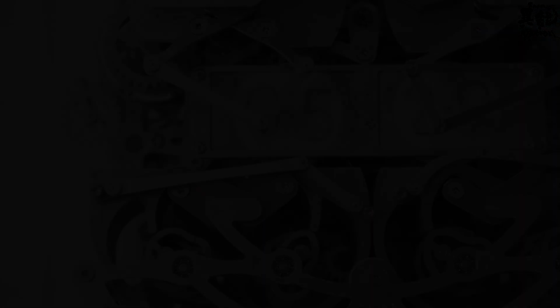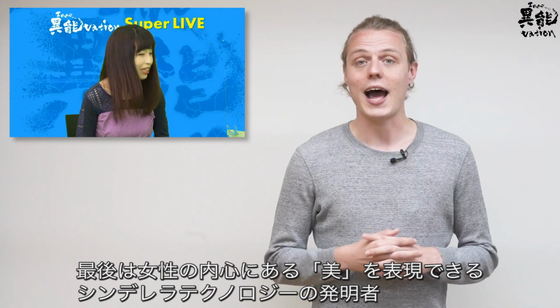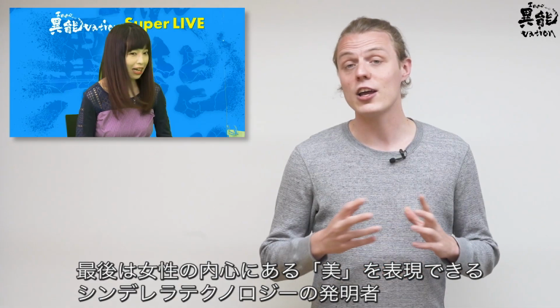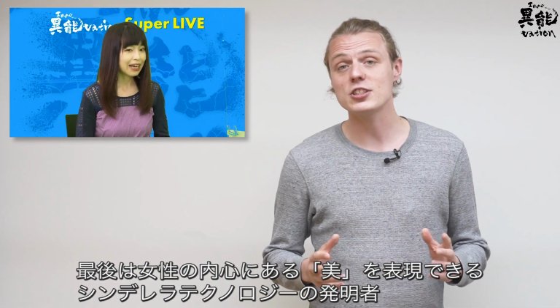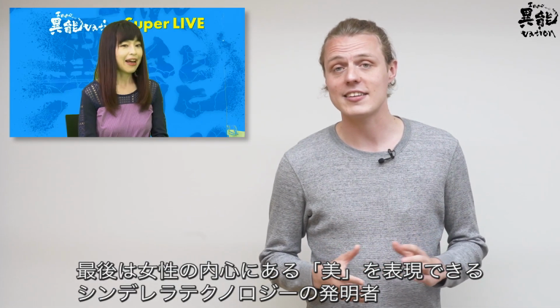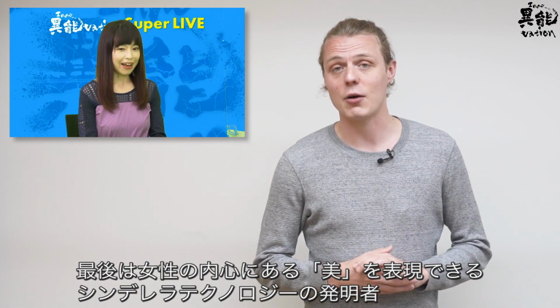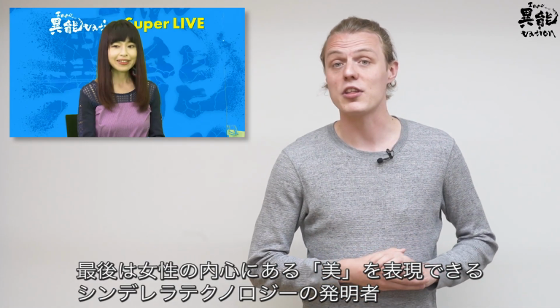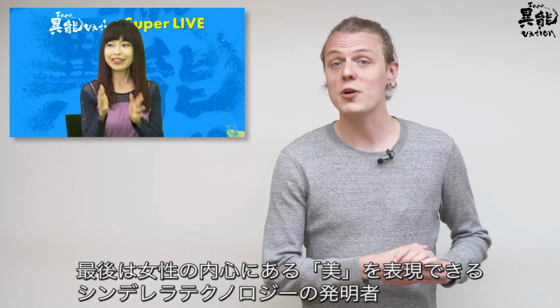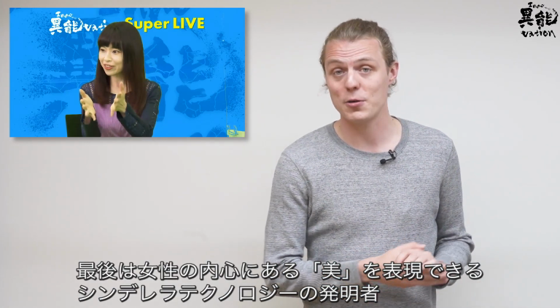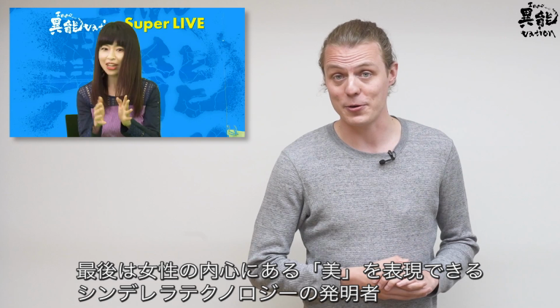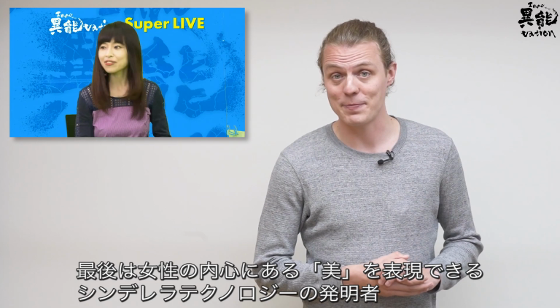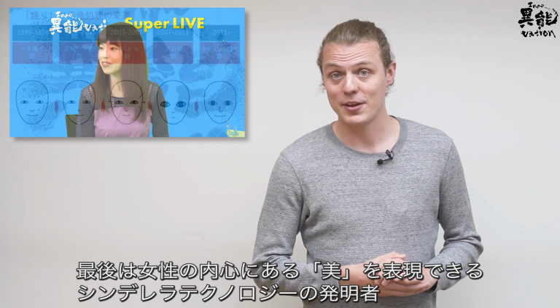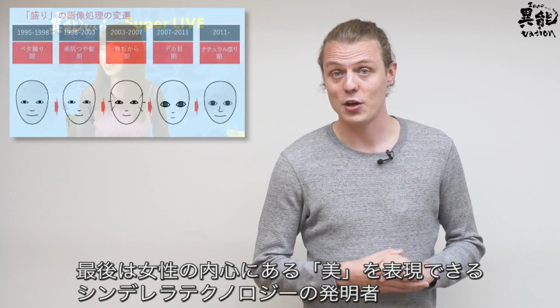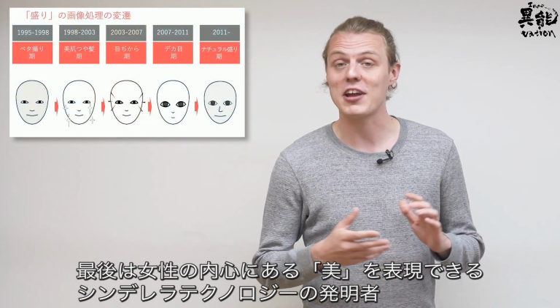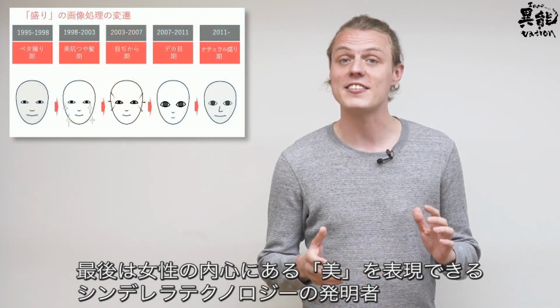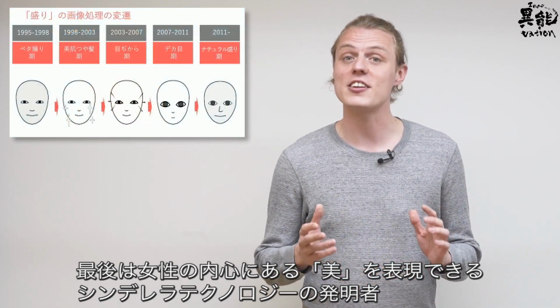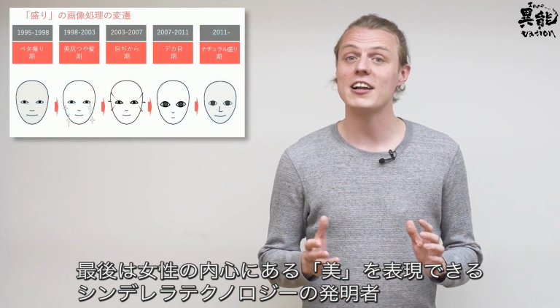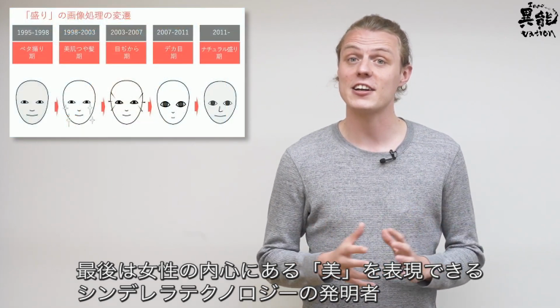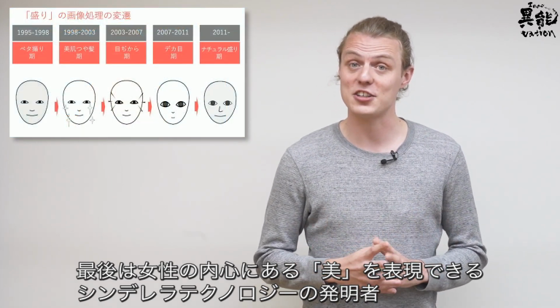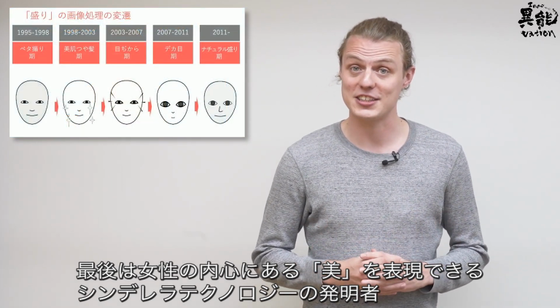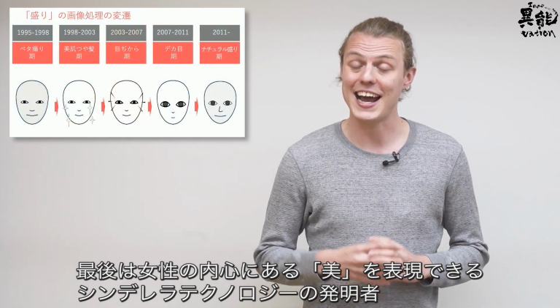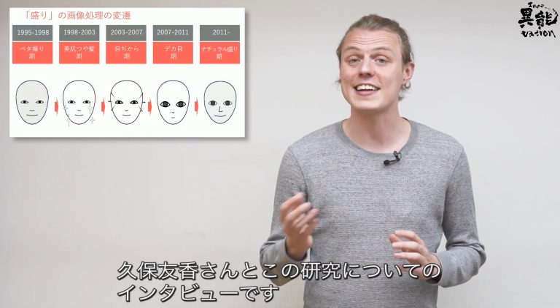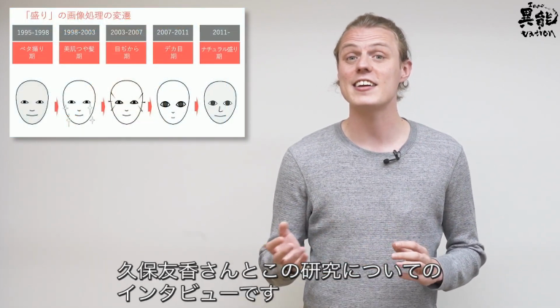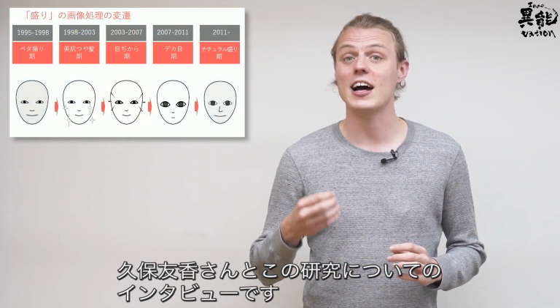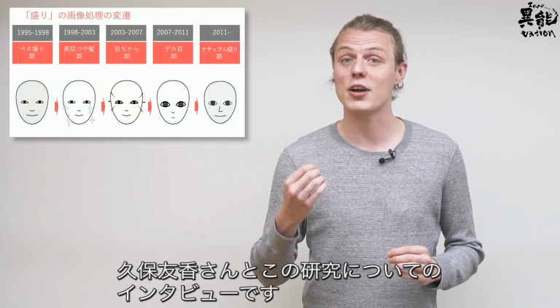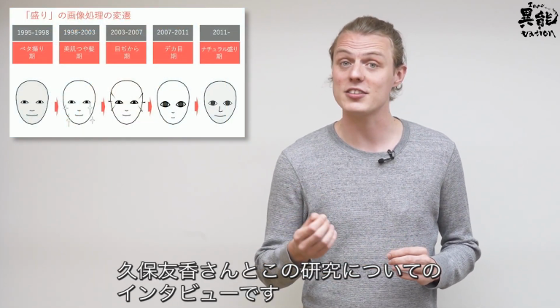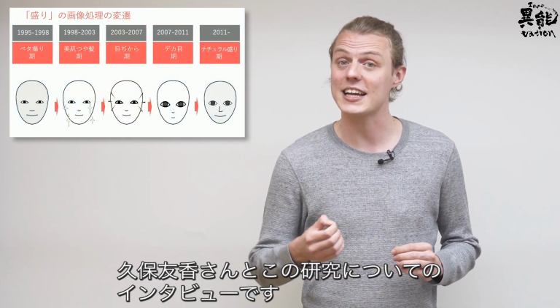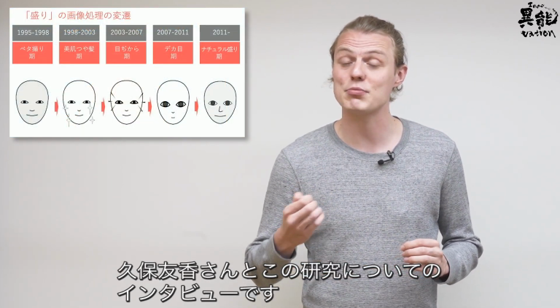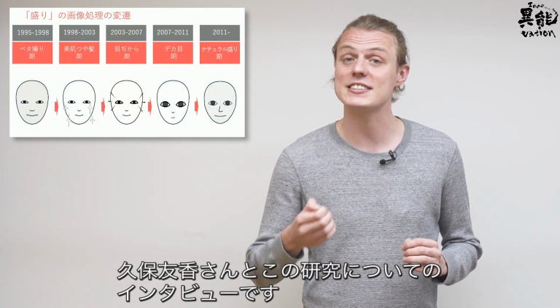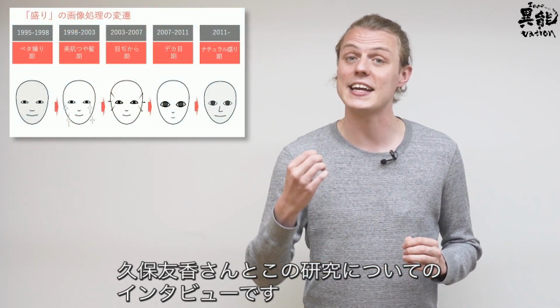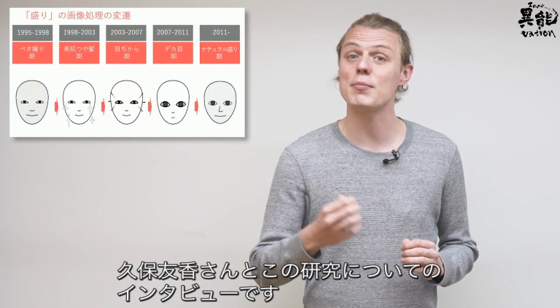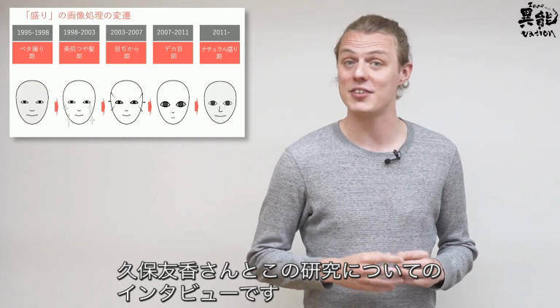I also sat down with Yuka Kubo, who created Cinderella Technology, an idea to help girls express their inner beauty.